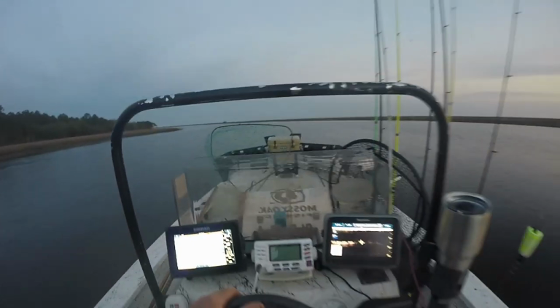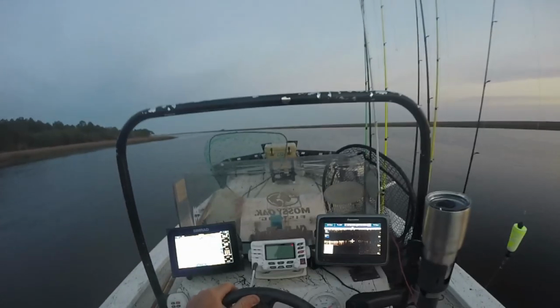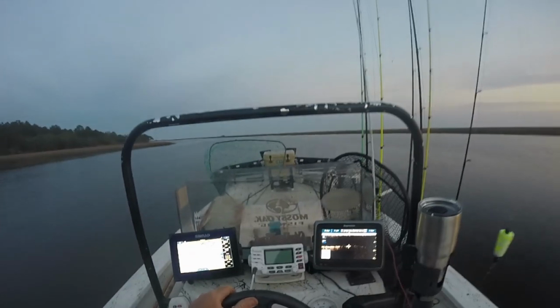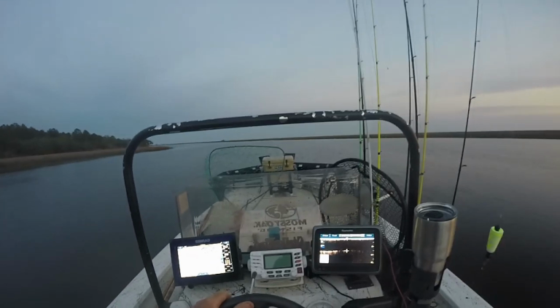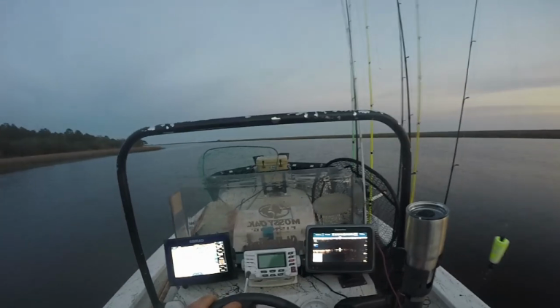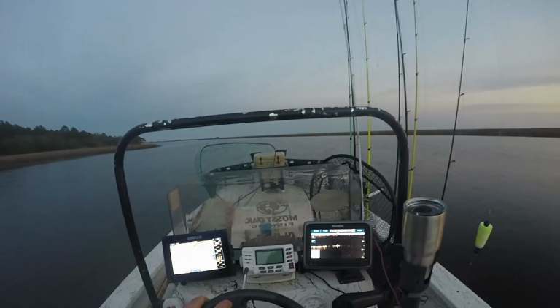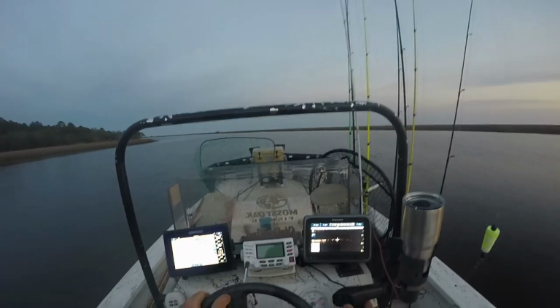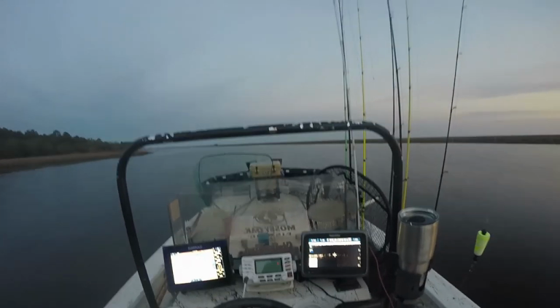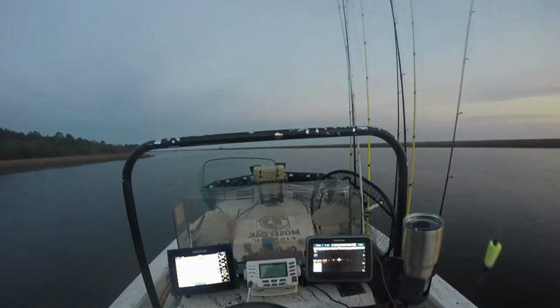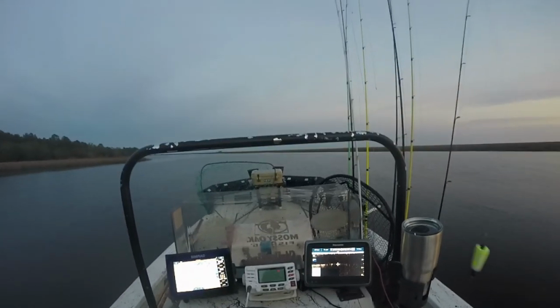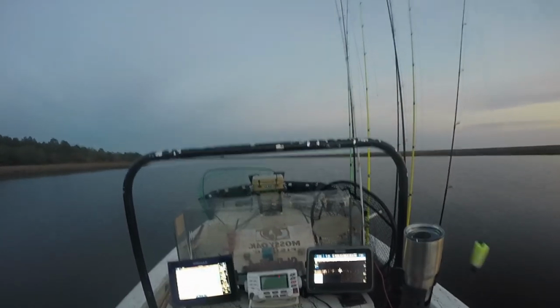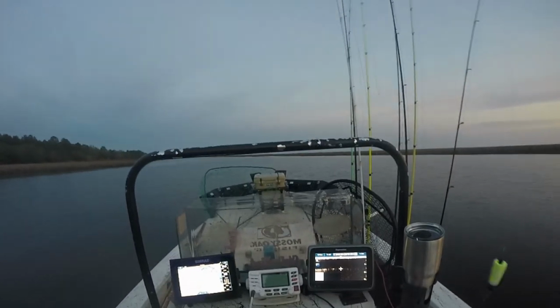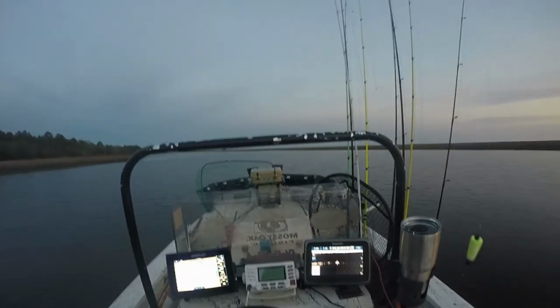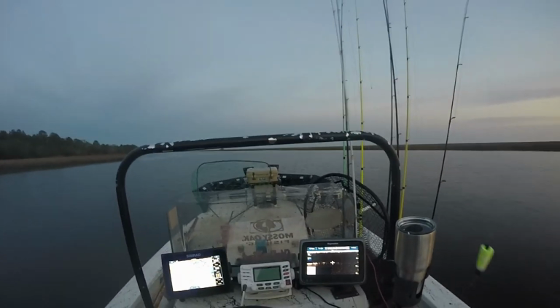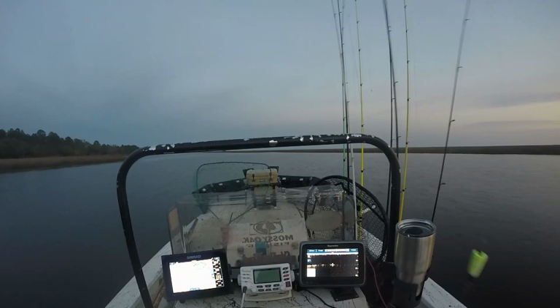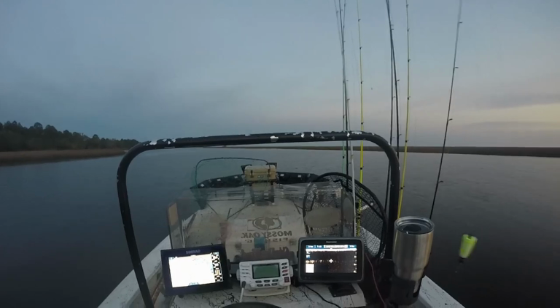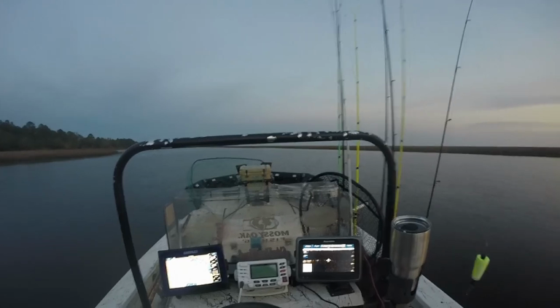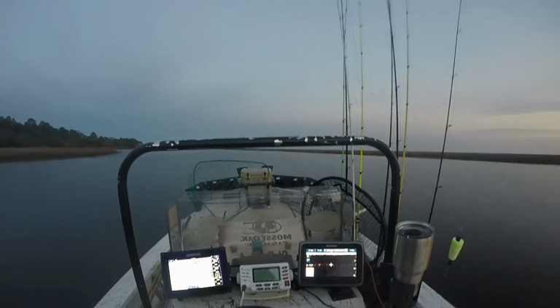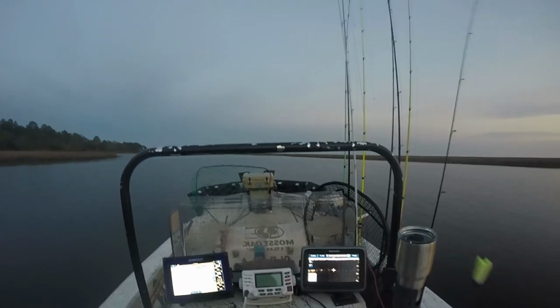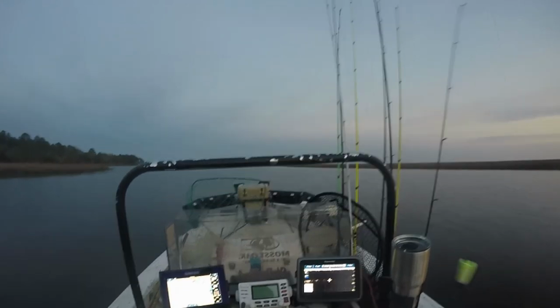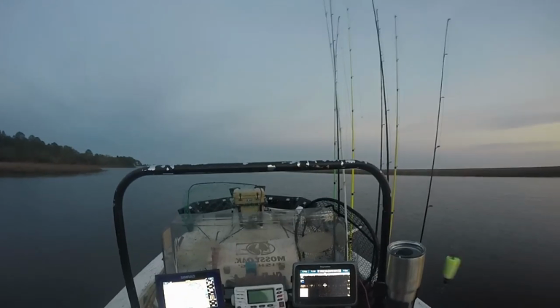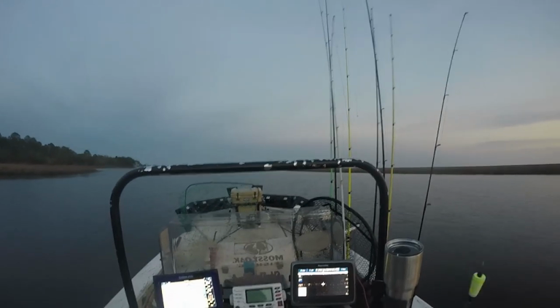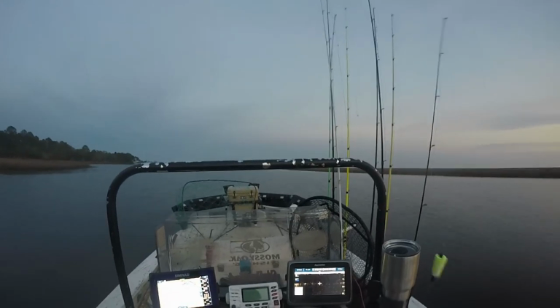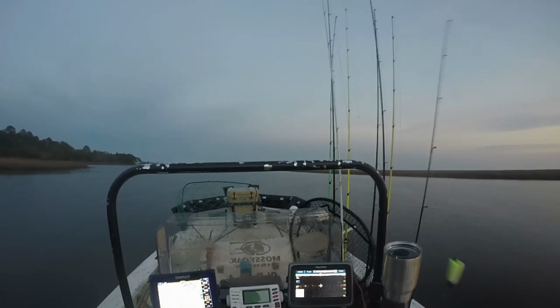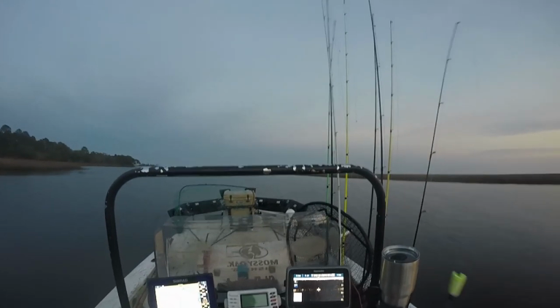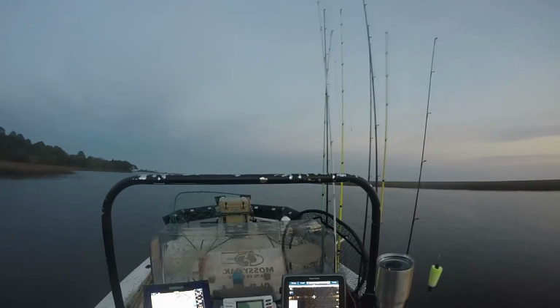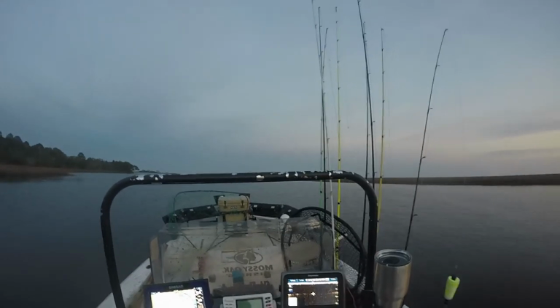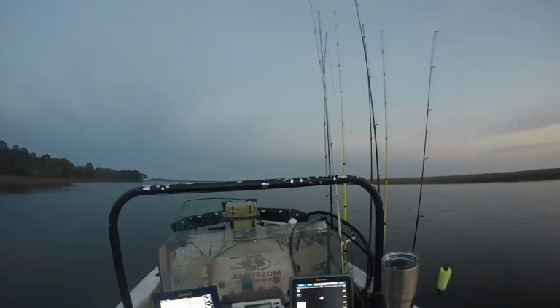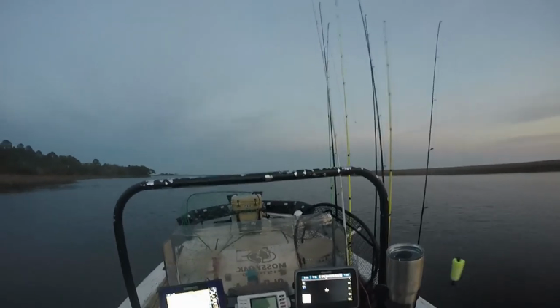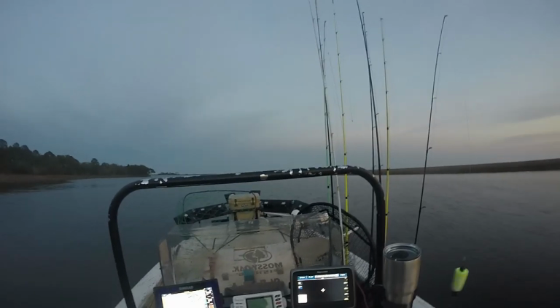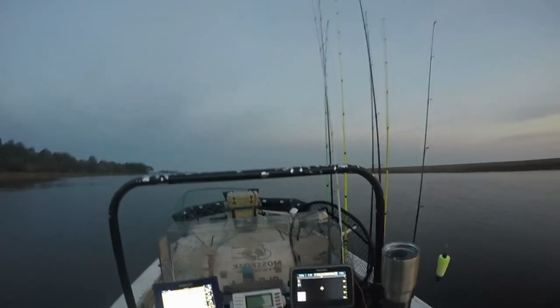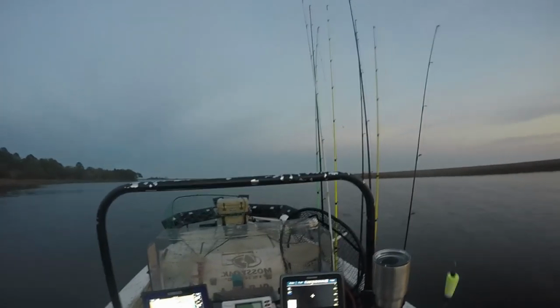Alright guys, time to take my little cut off. I call it the Bandit Sloot.